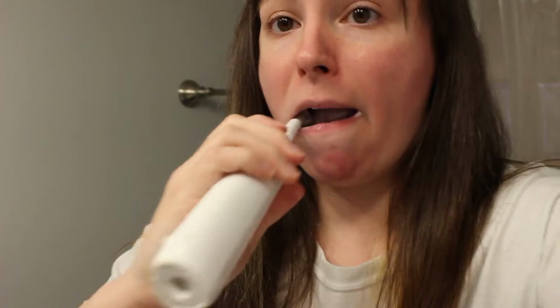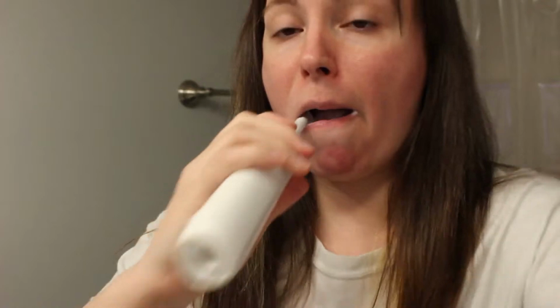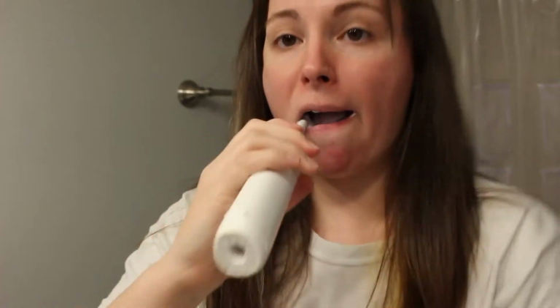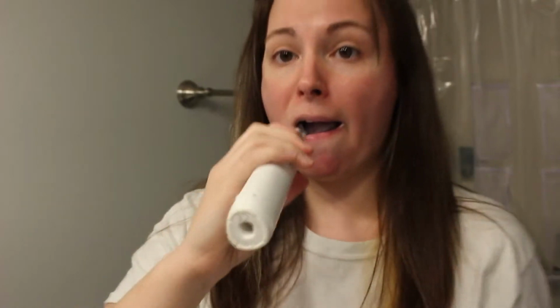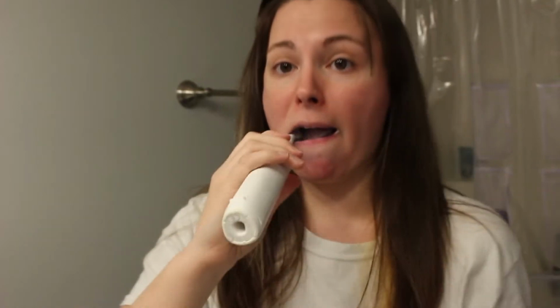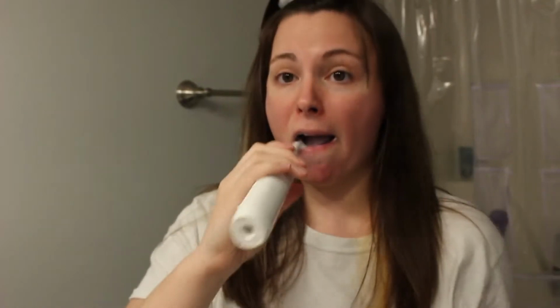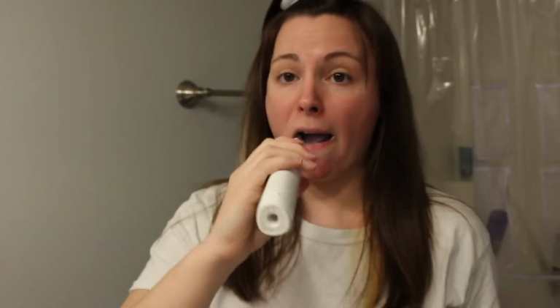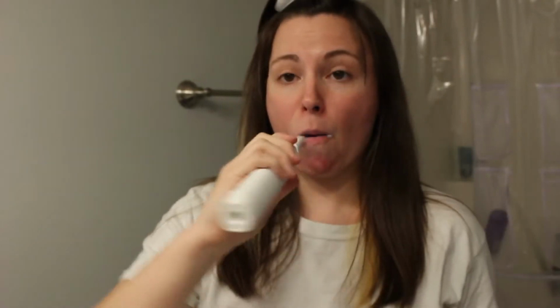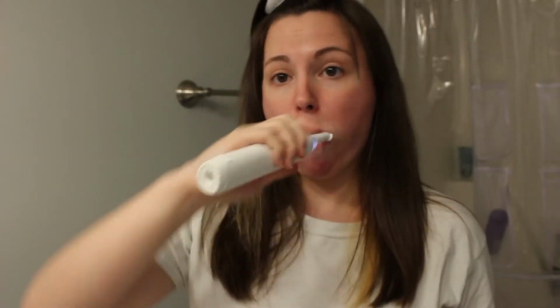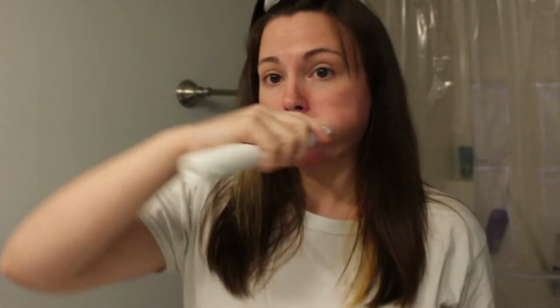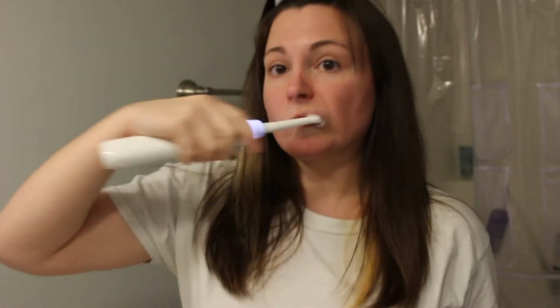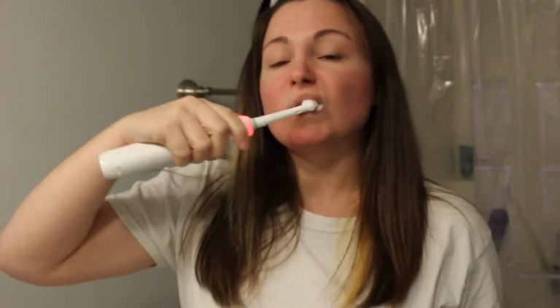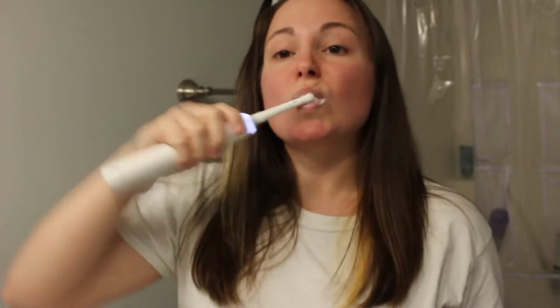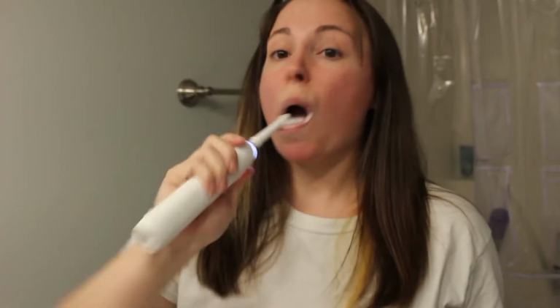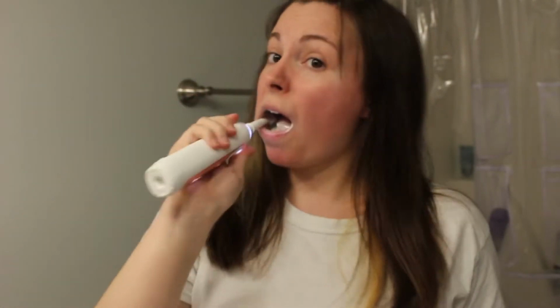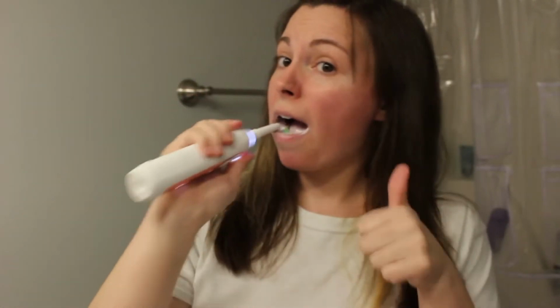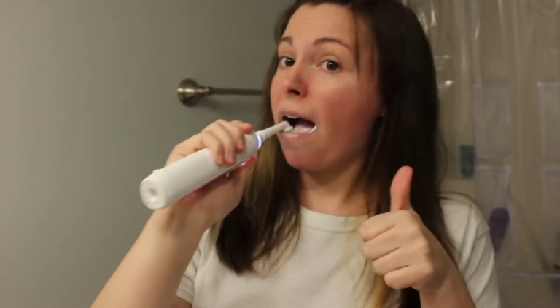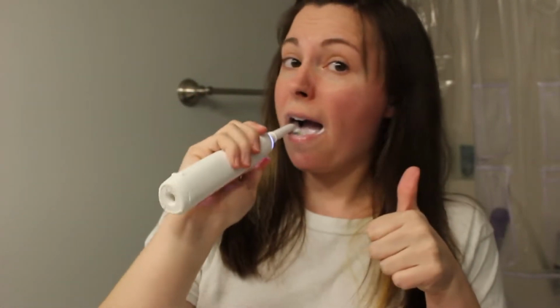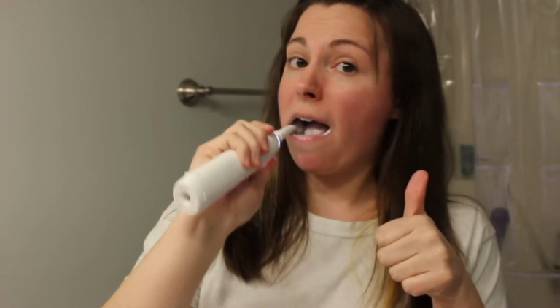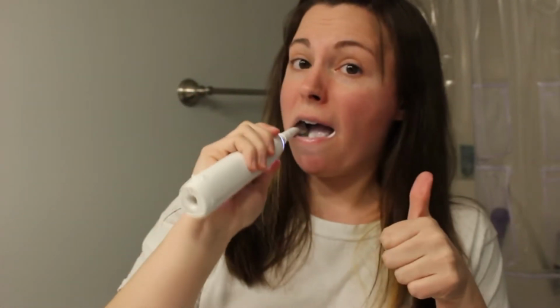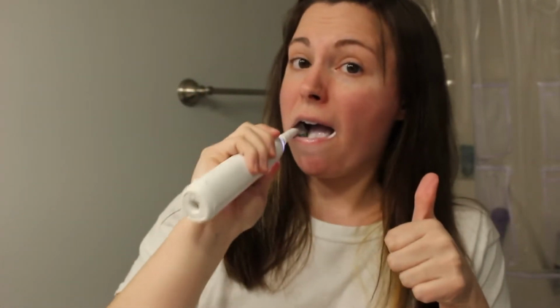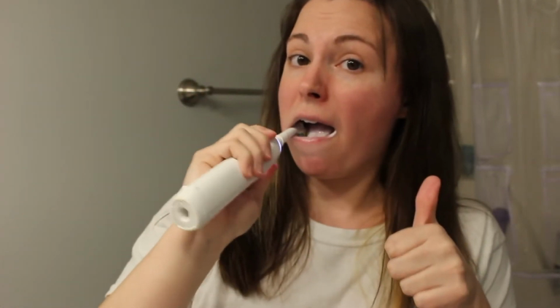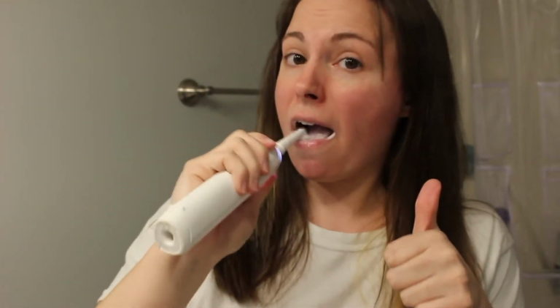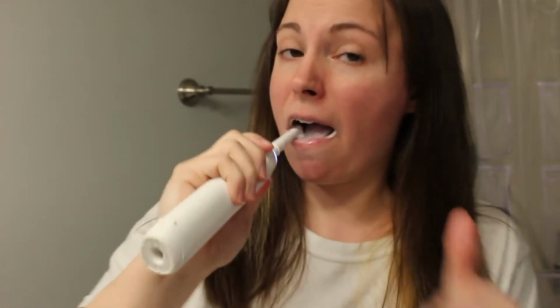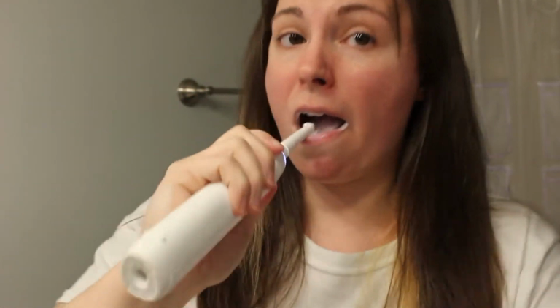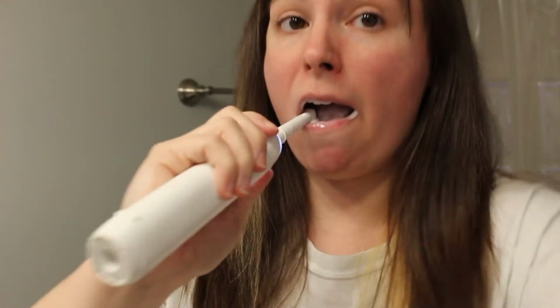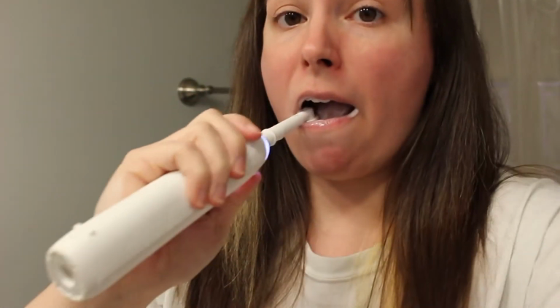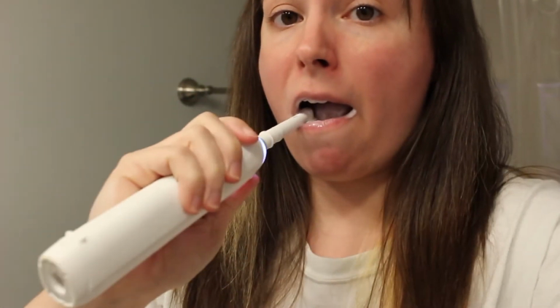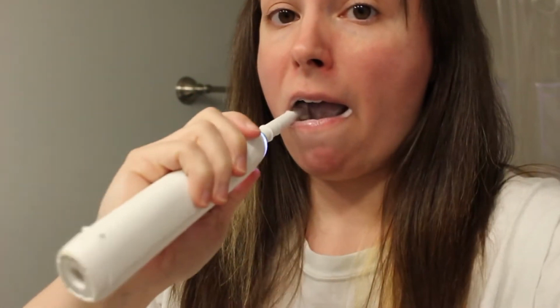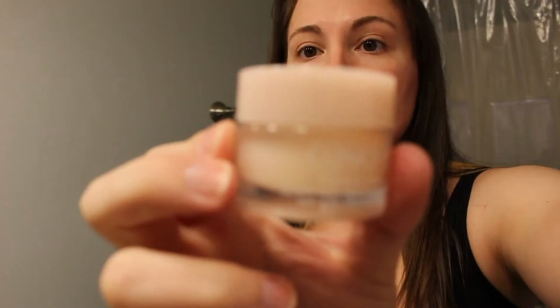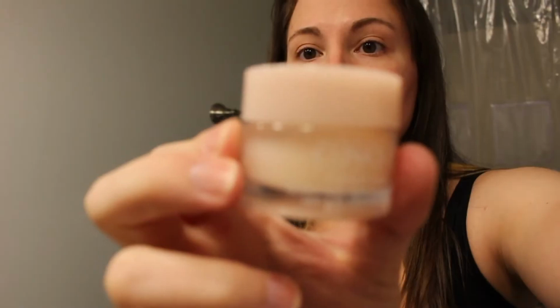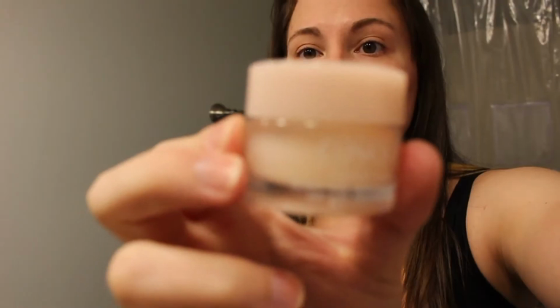Hey guys! Welcome back to my channel. I wanted to share how I became Venom.